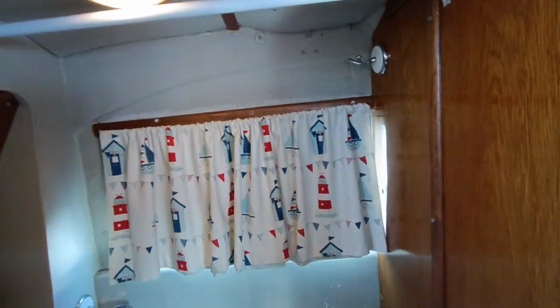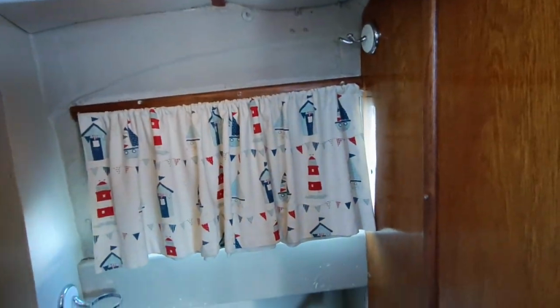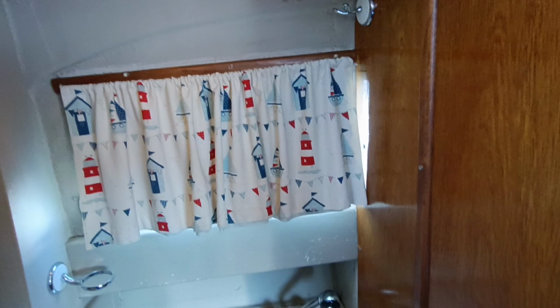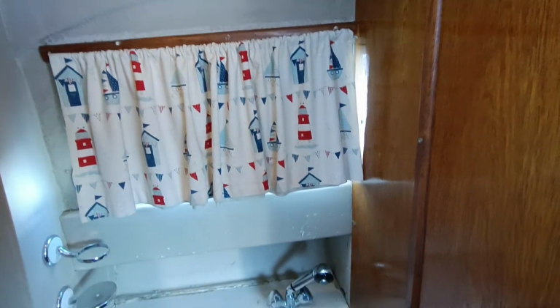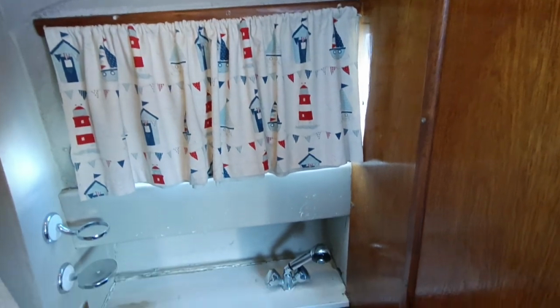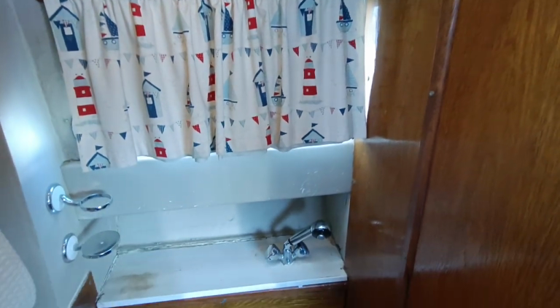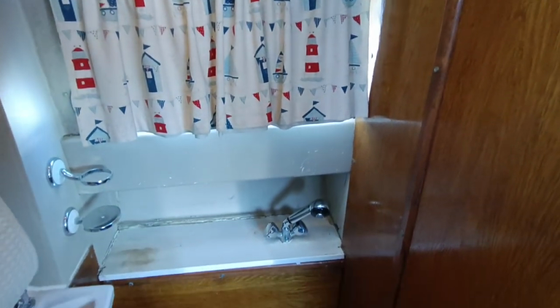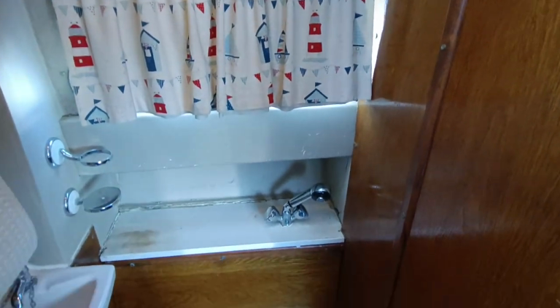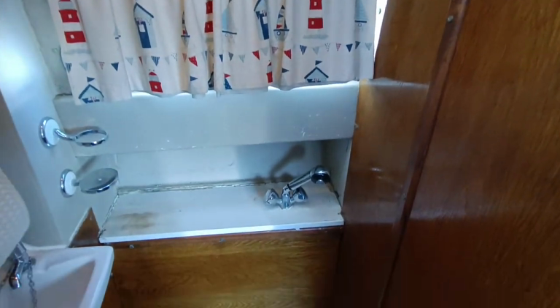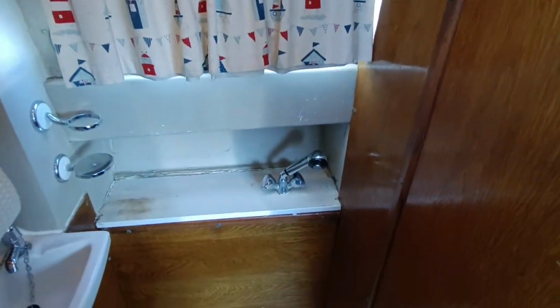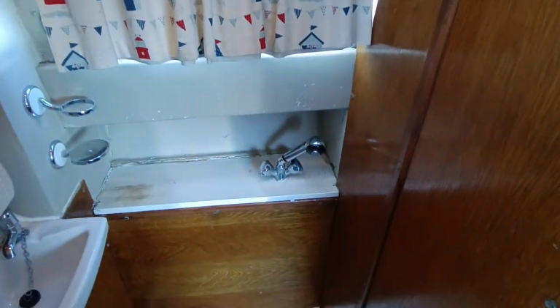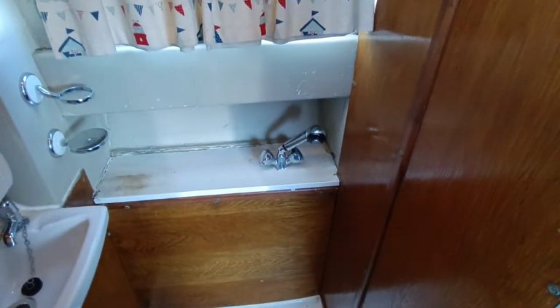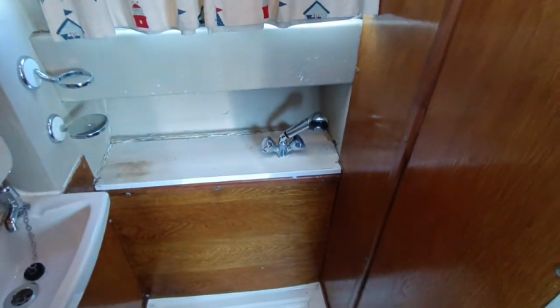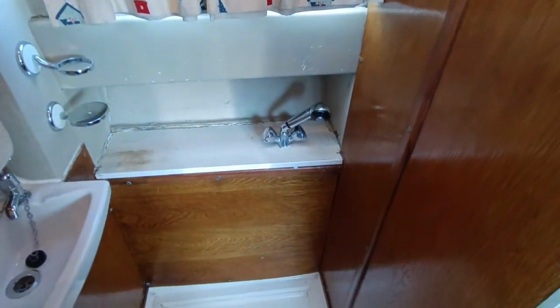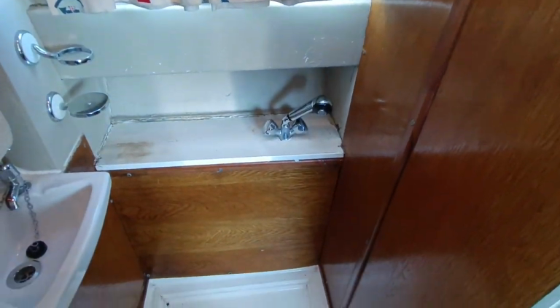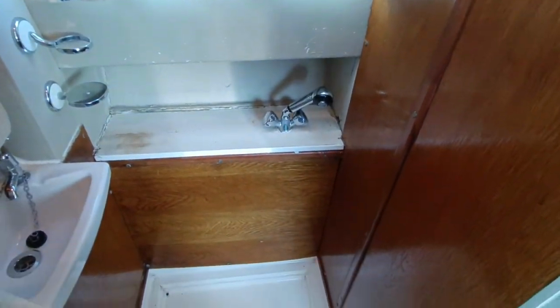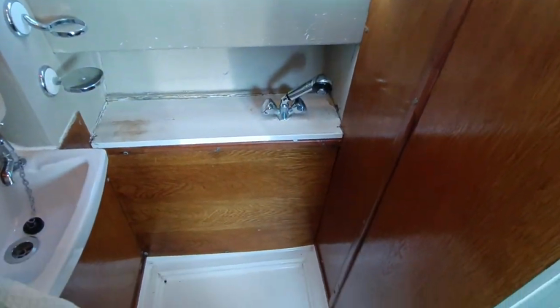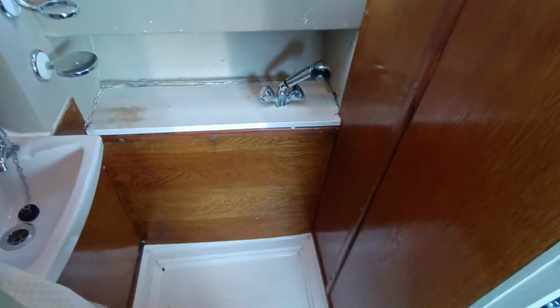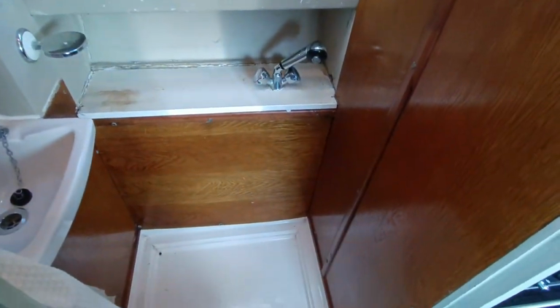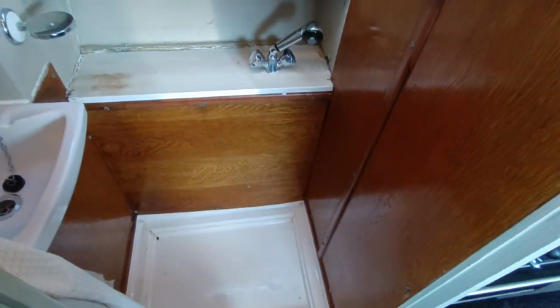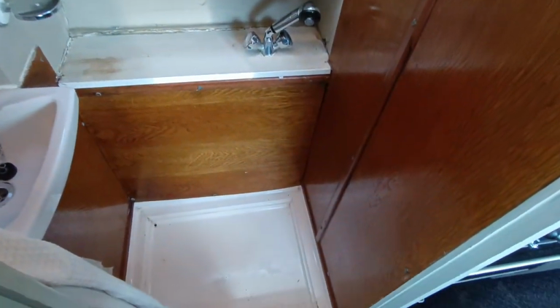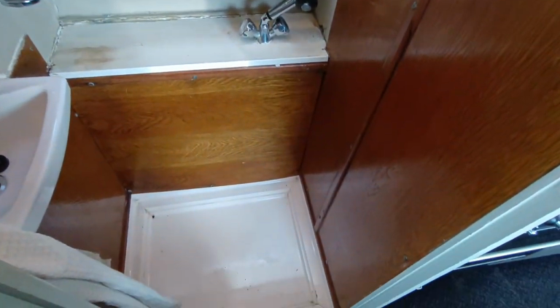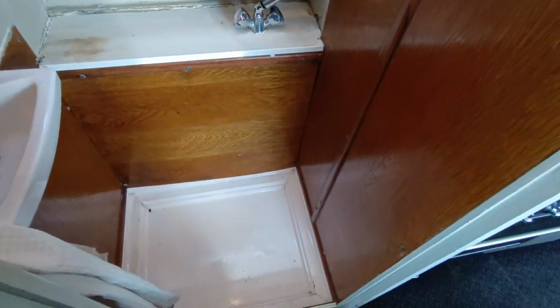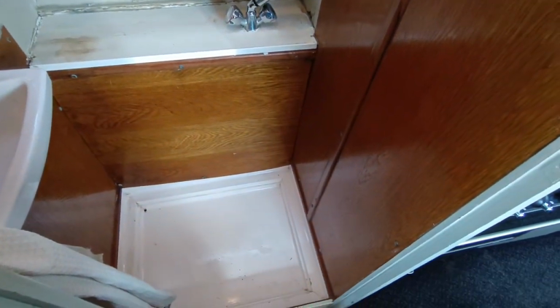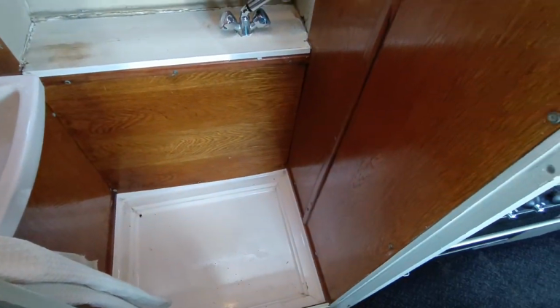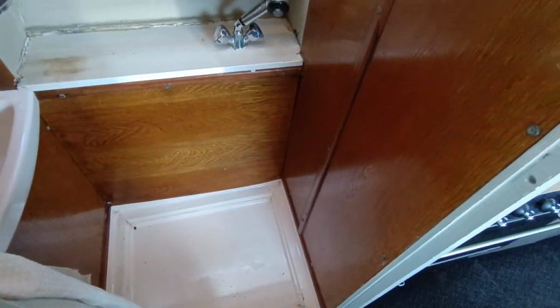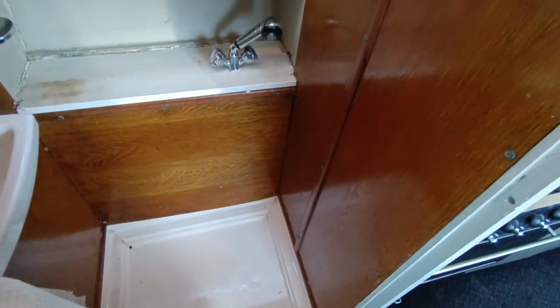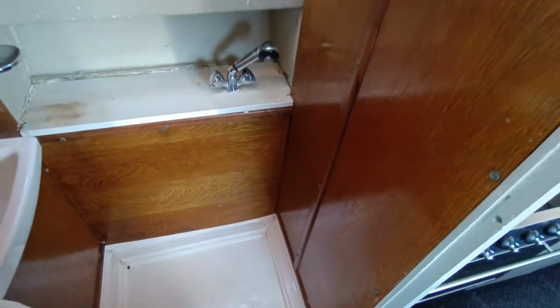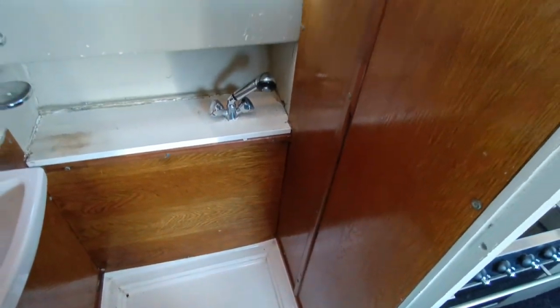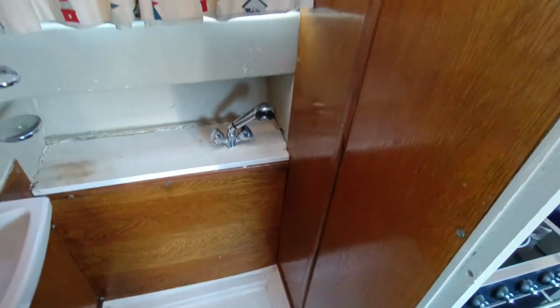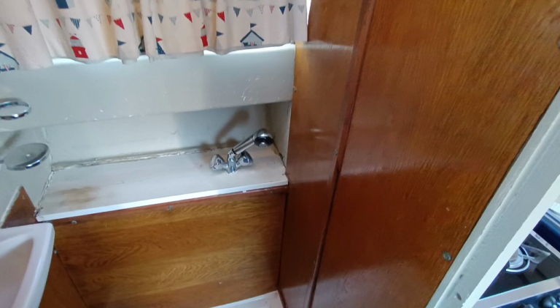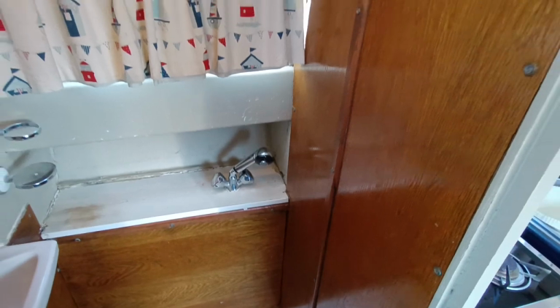A little bit of paint required, just repainting that shelf and back wall. Other than that, all pretty nice.